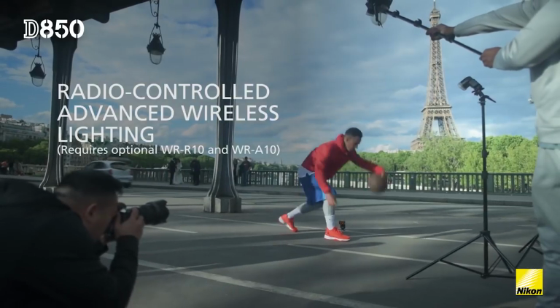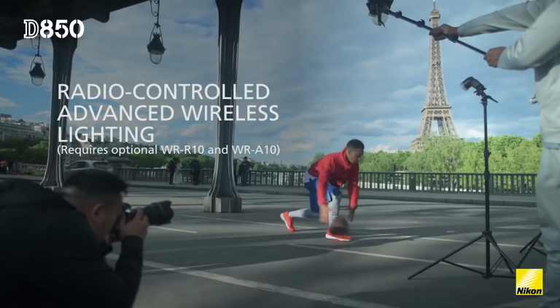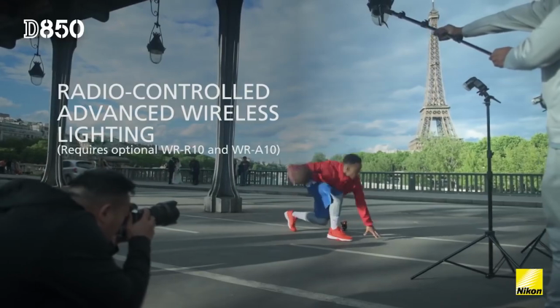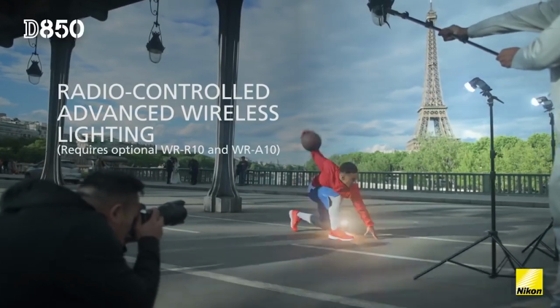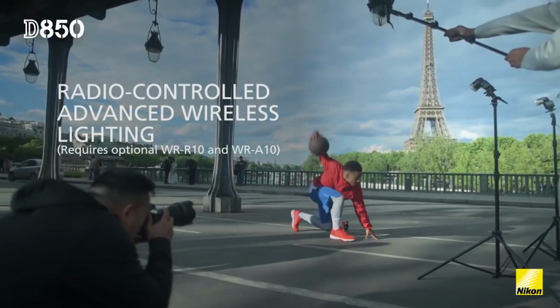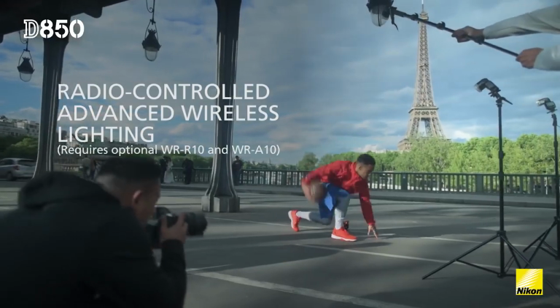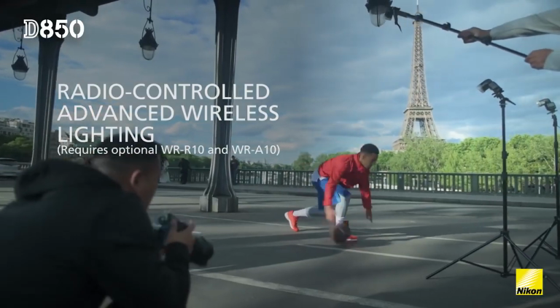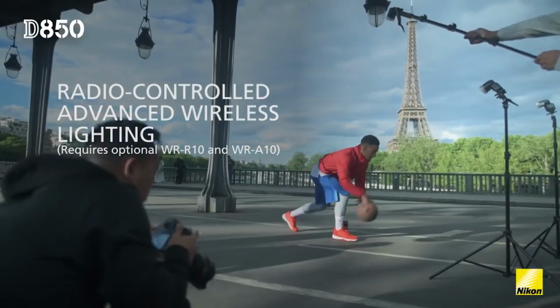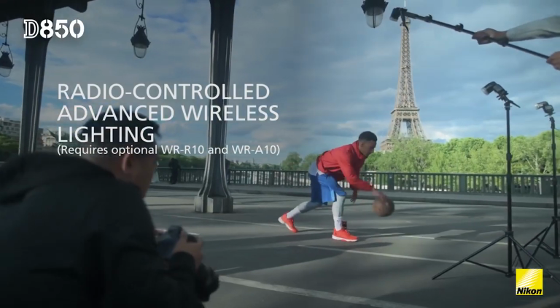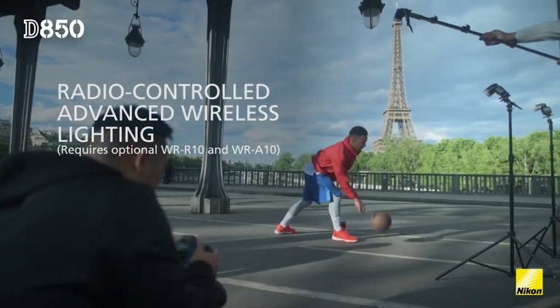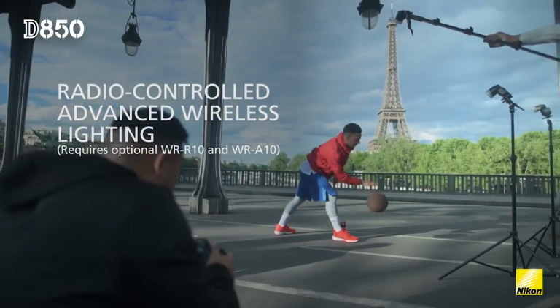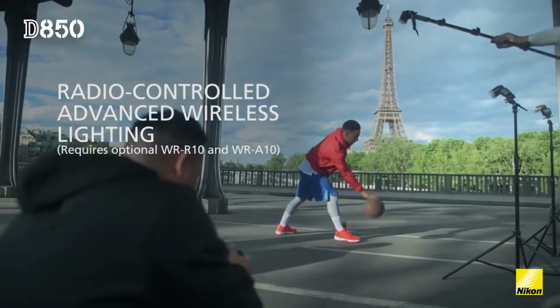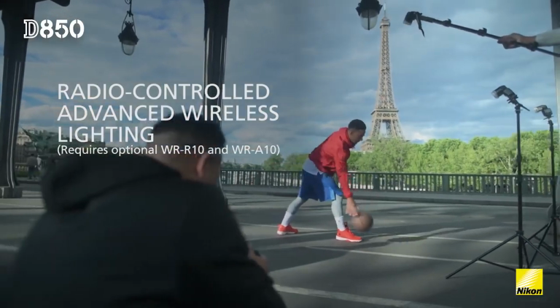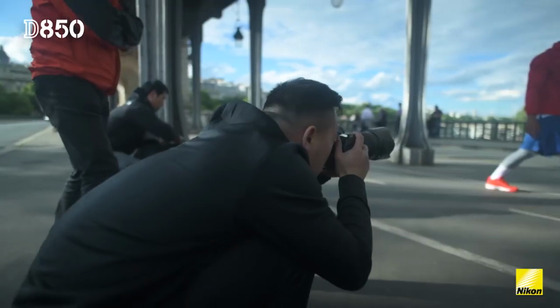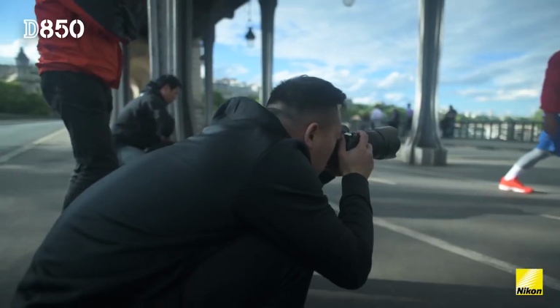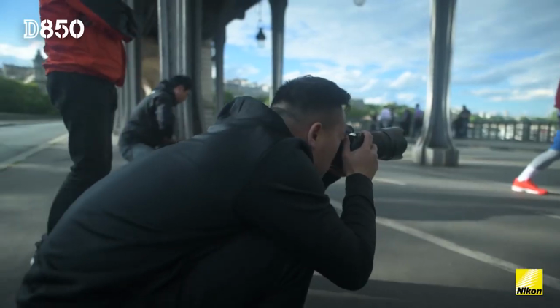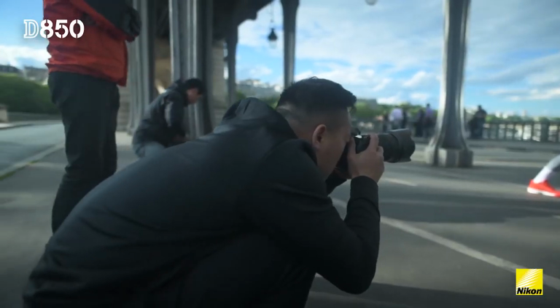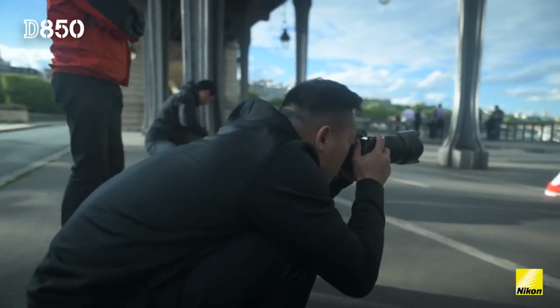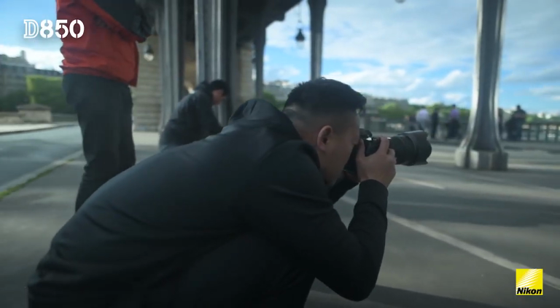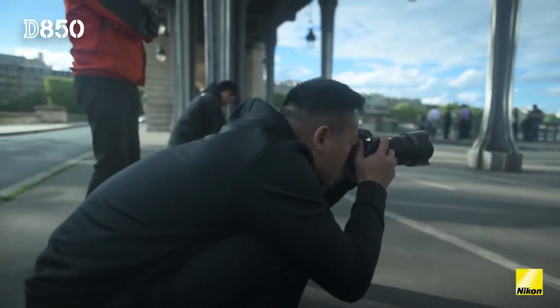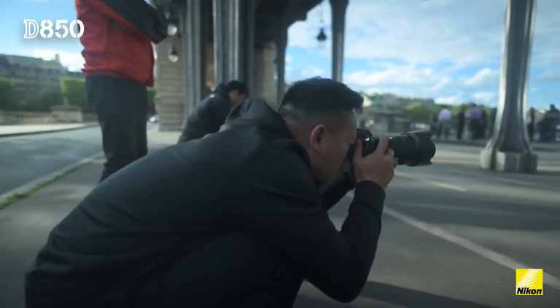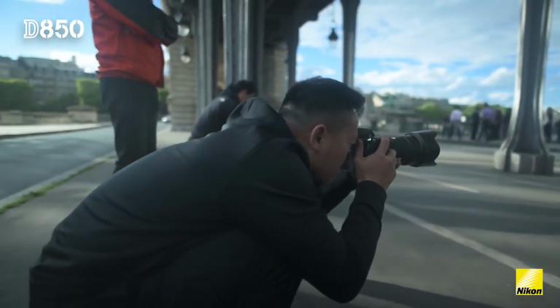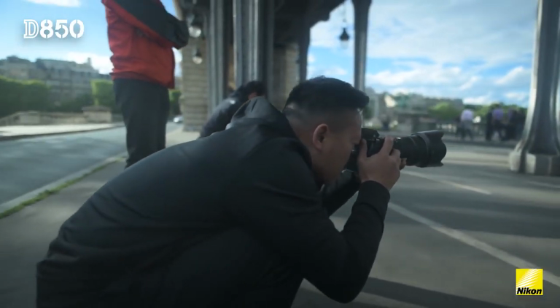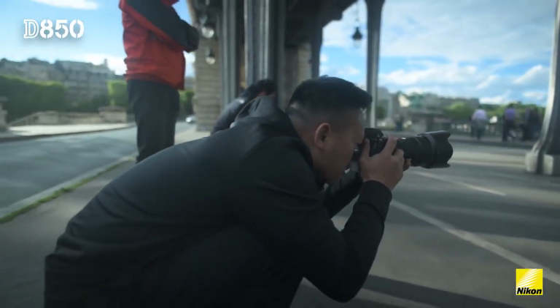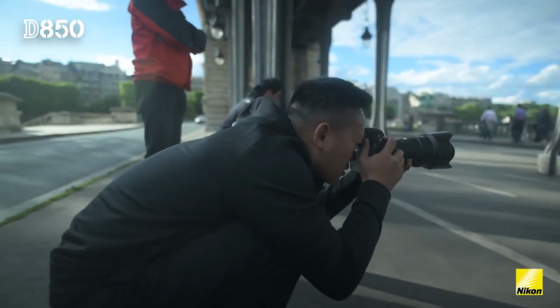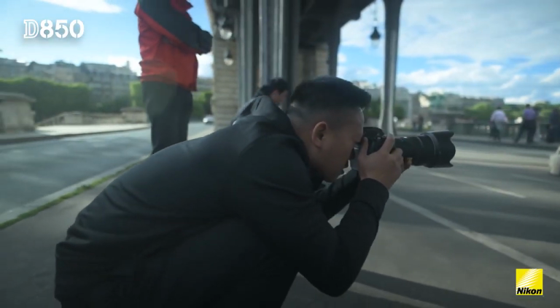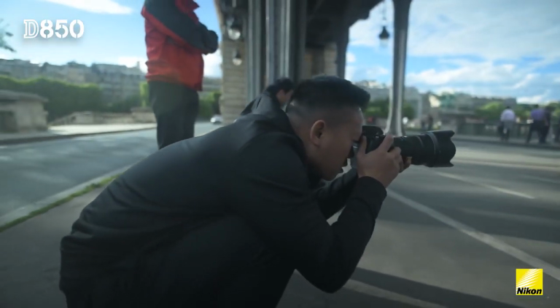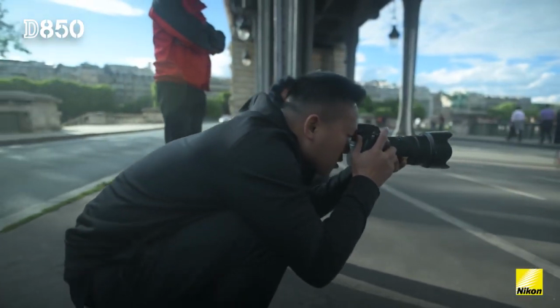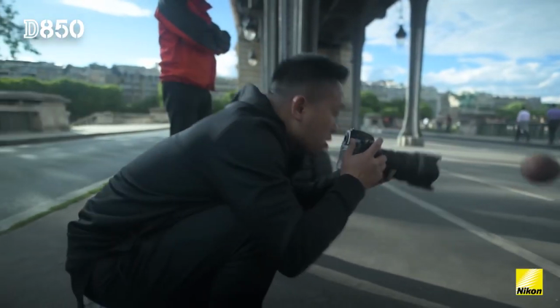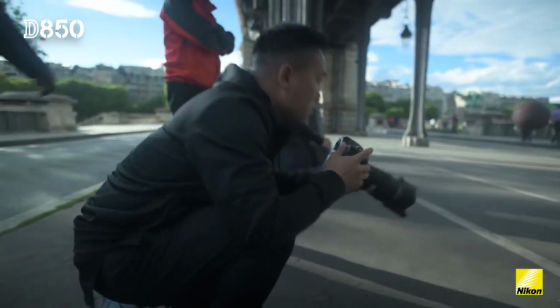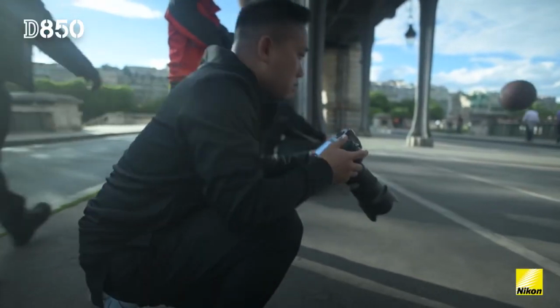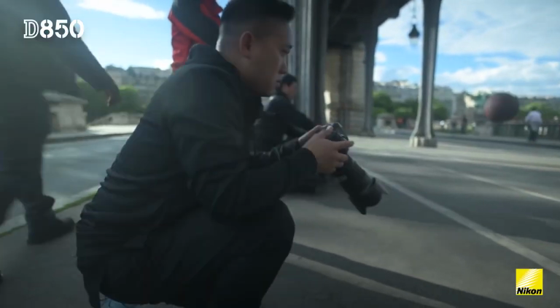I was using multiple speed lights, so it was really easy for me to control all of them and place them everywhere.